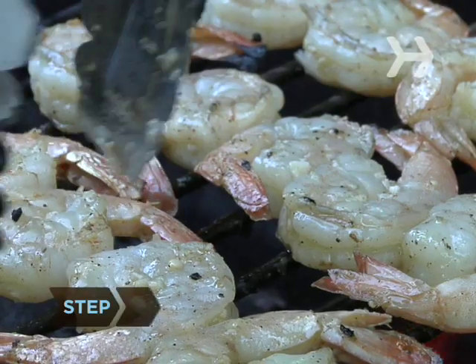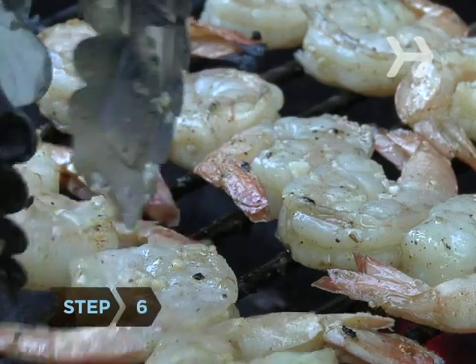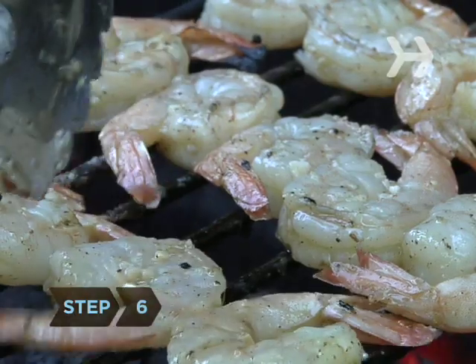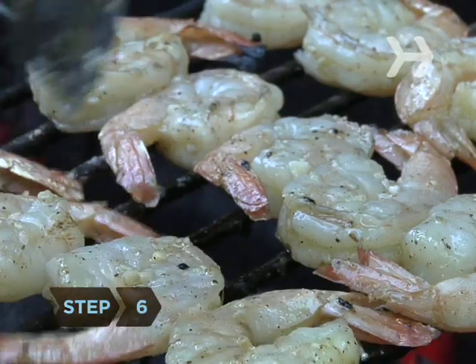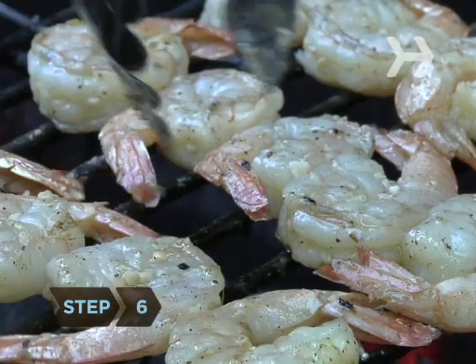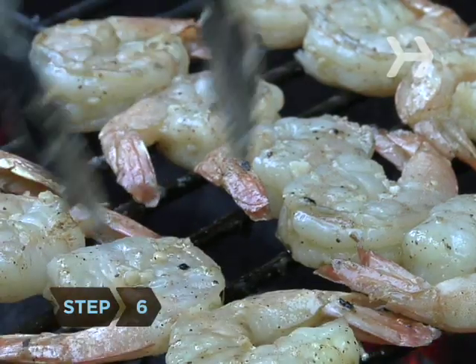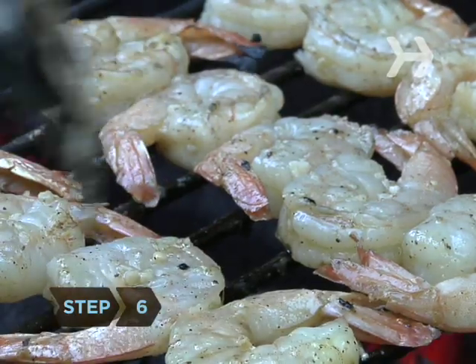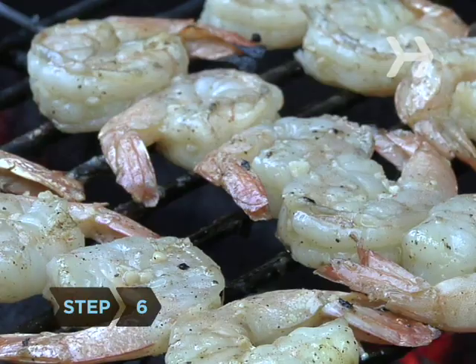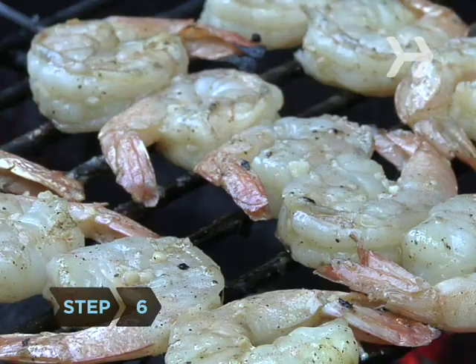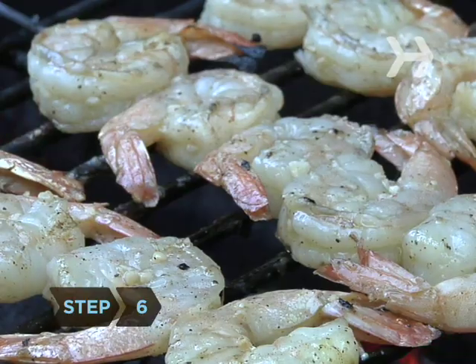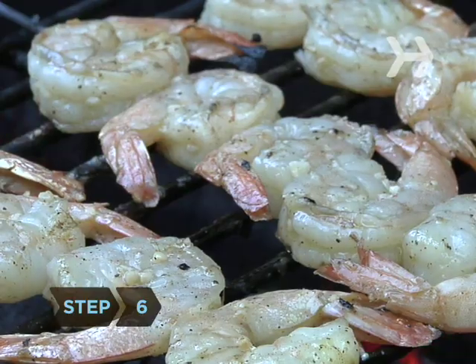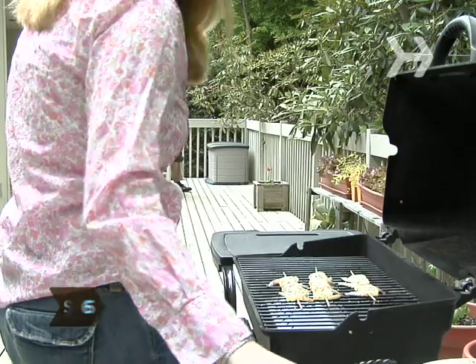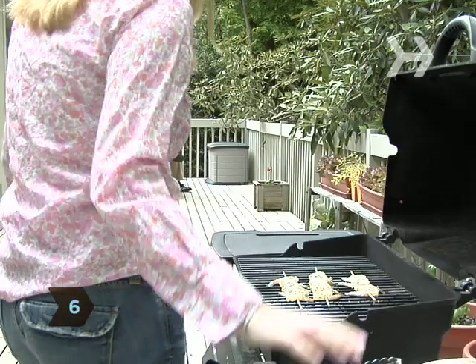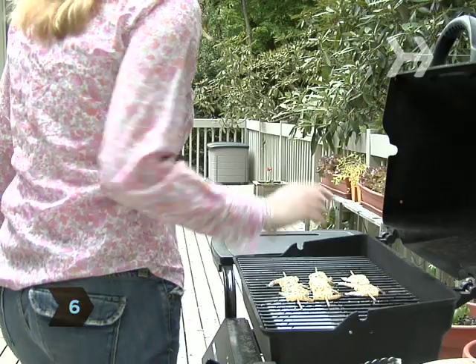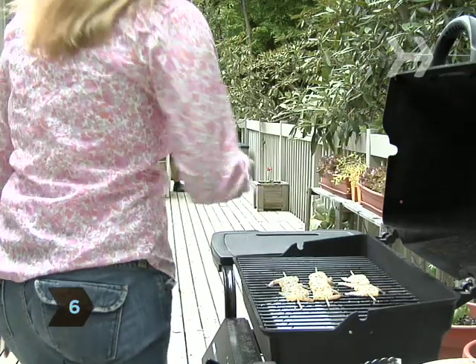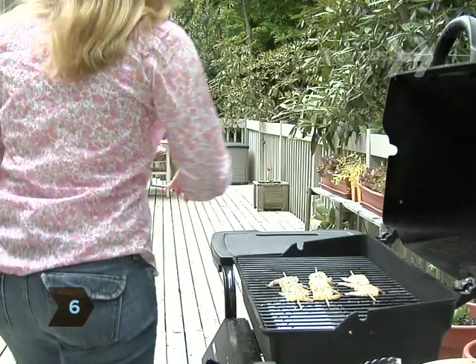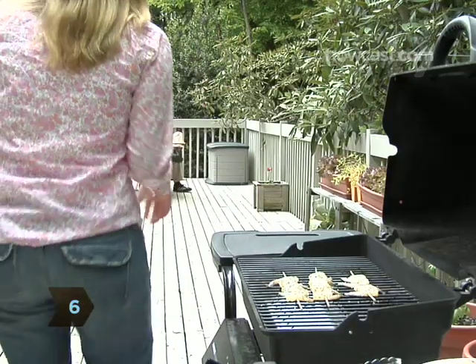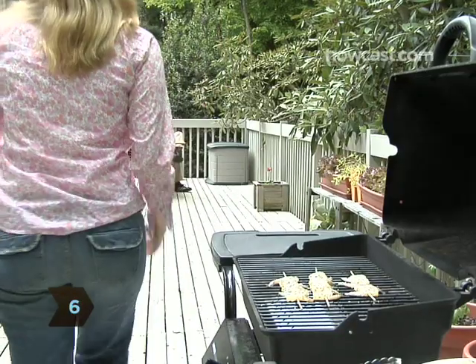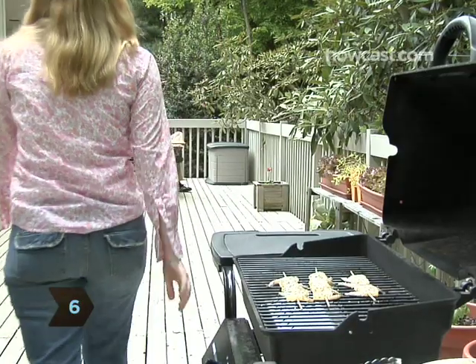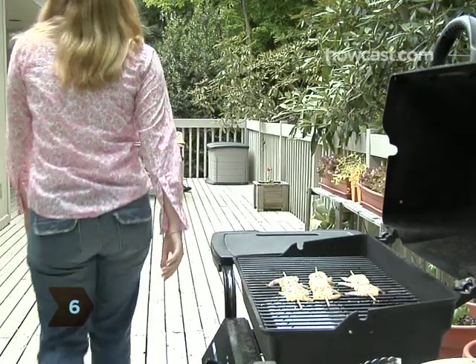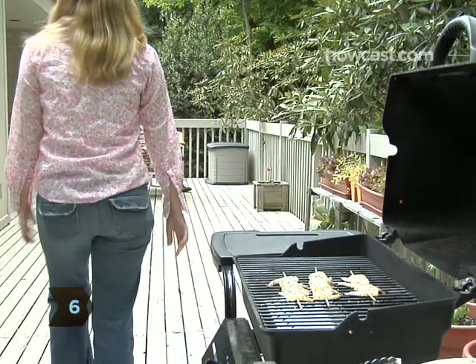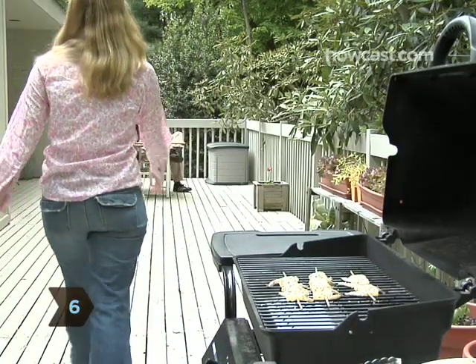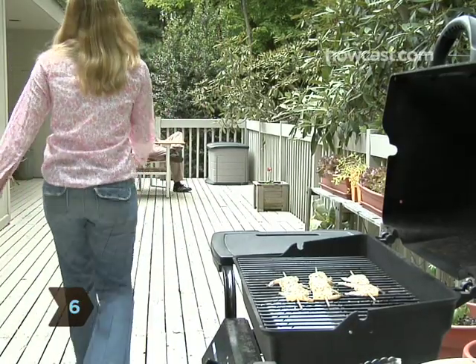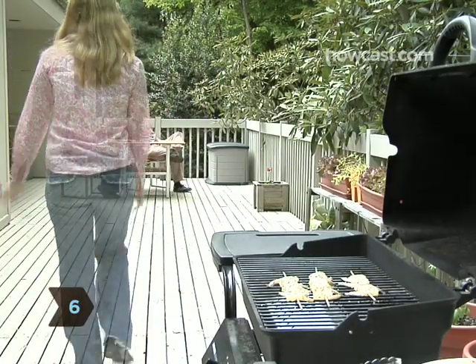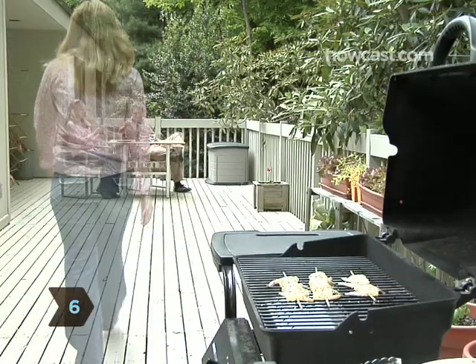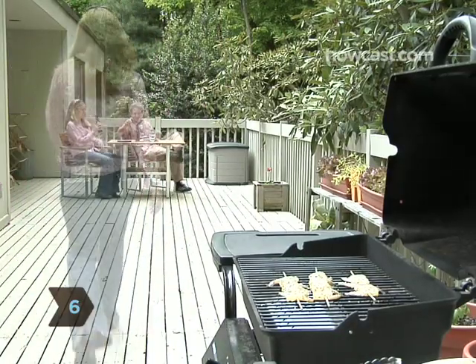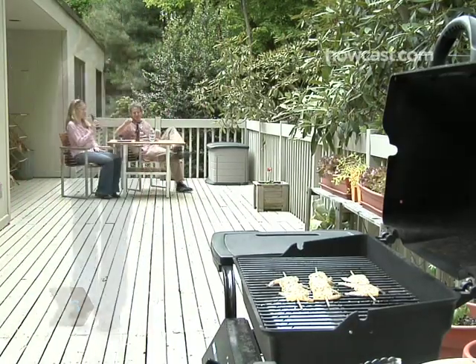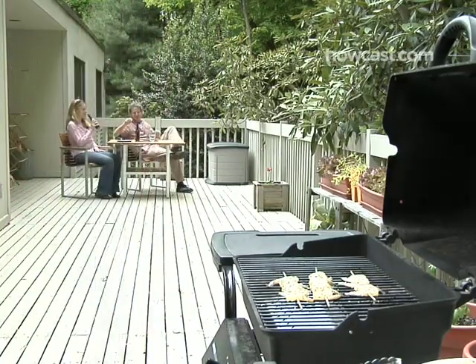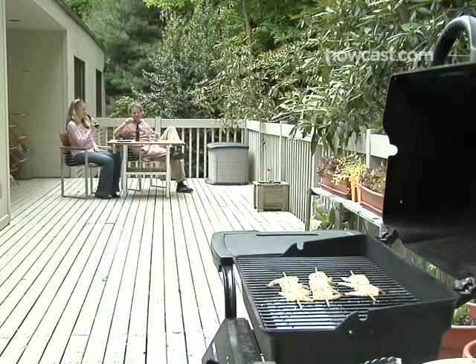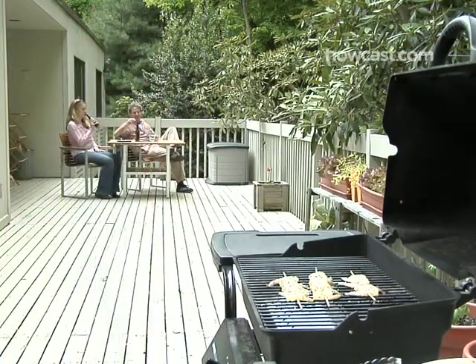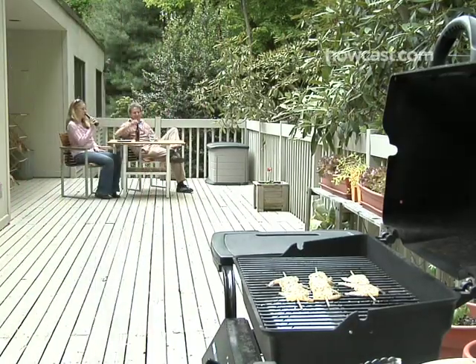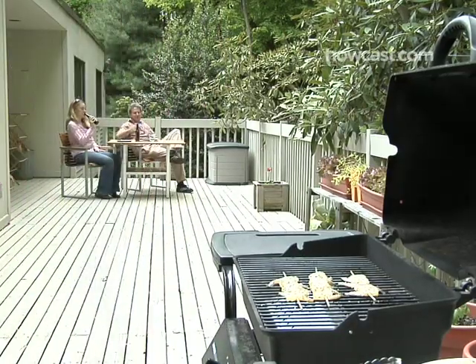Step 6: Throw a few shrimp on the barbie and enjoy your lush and healthy oasis.